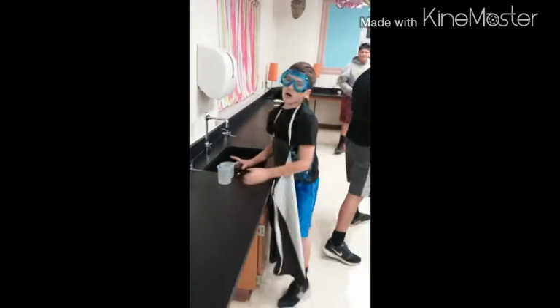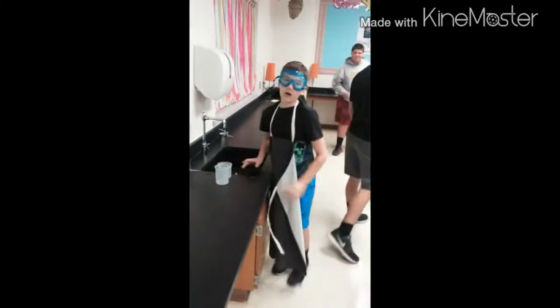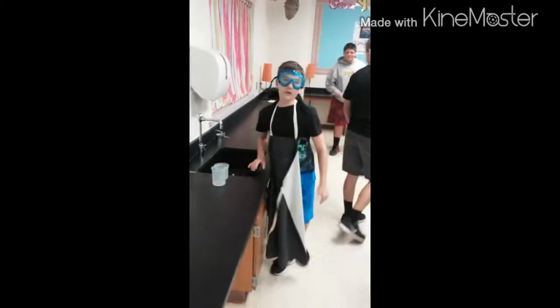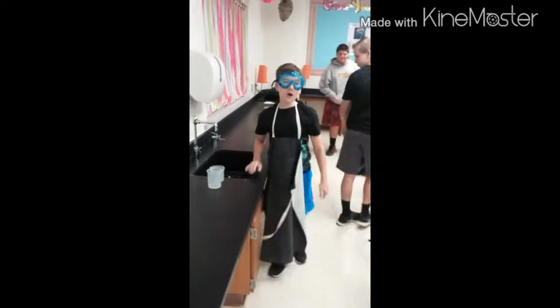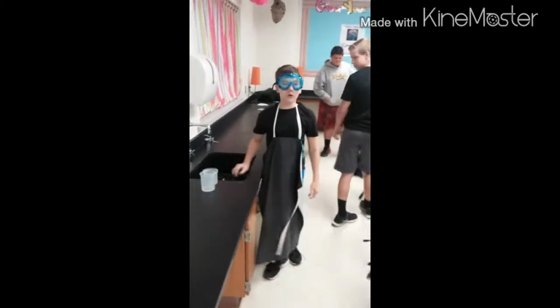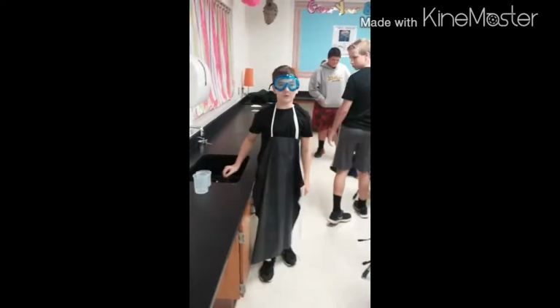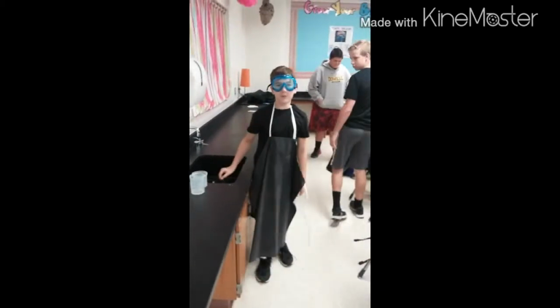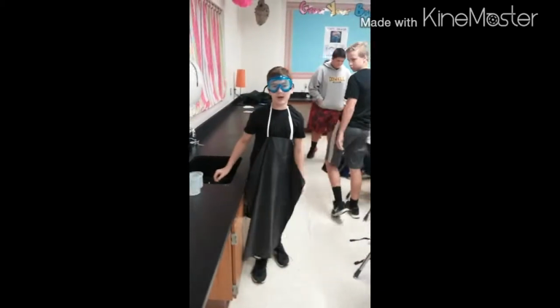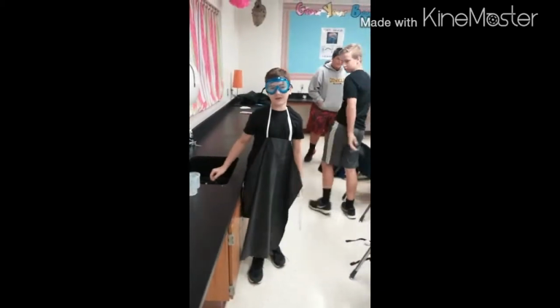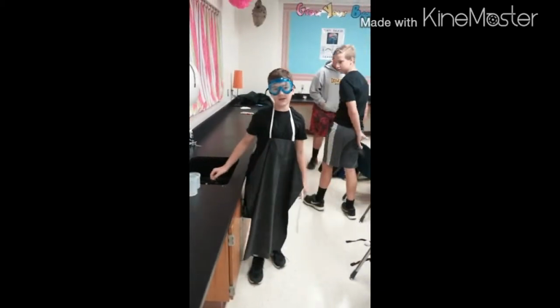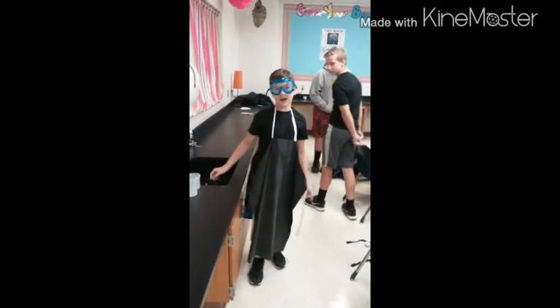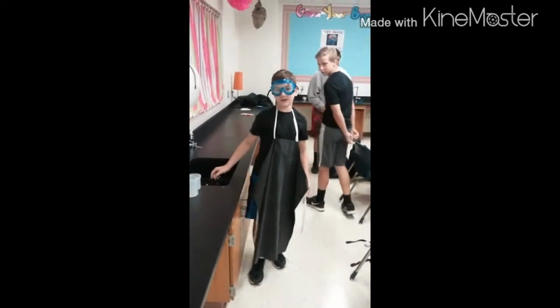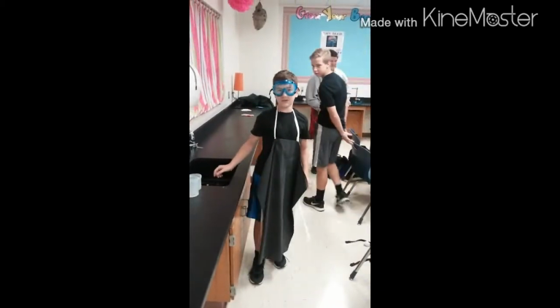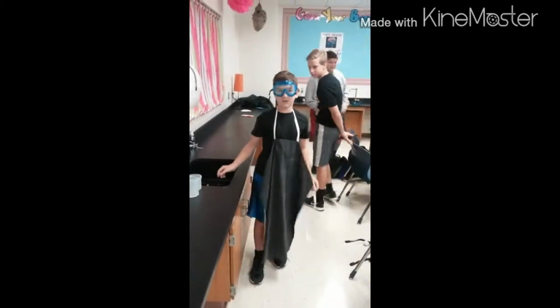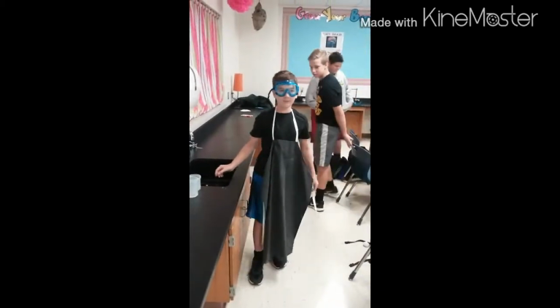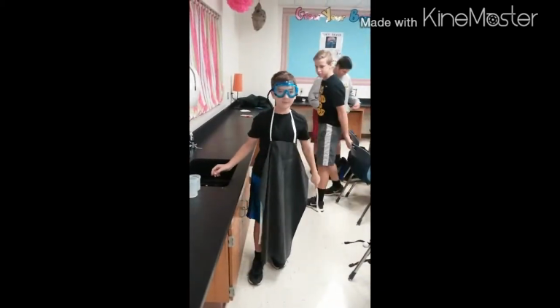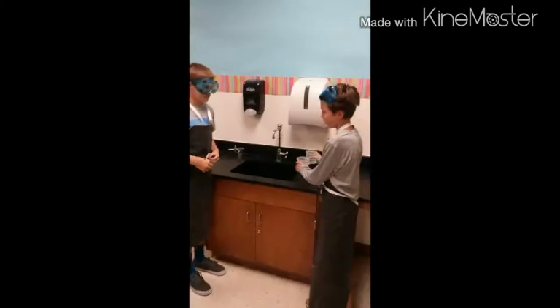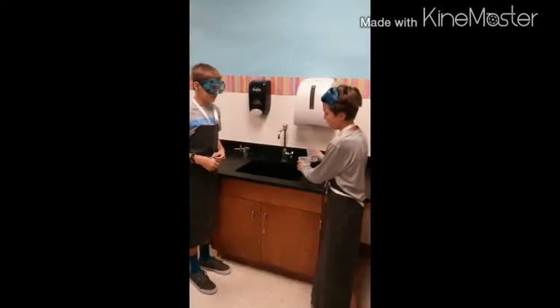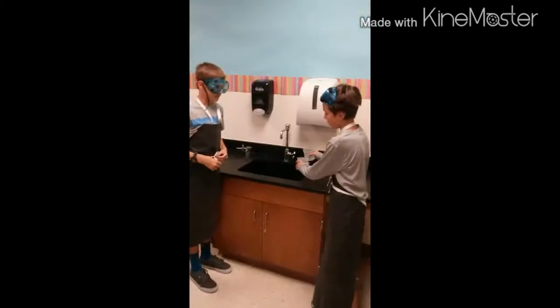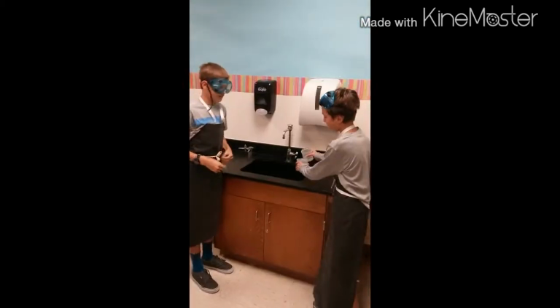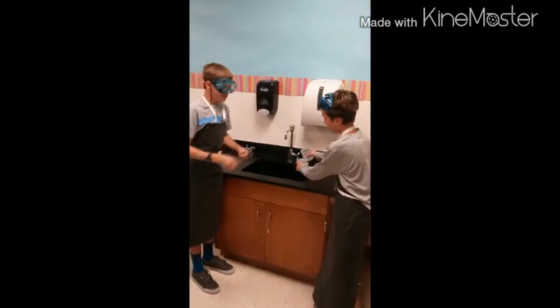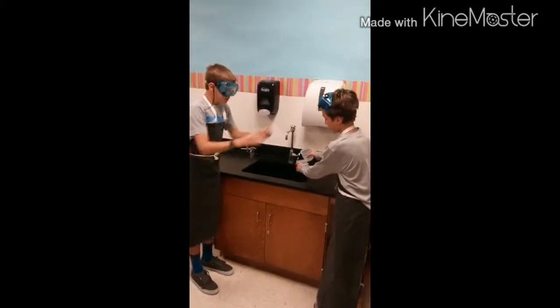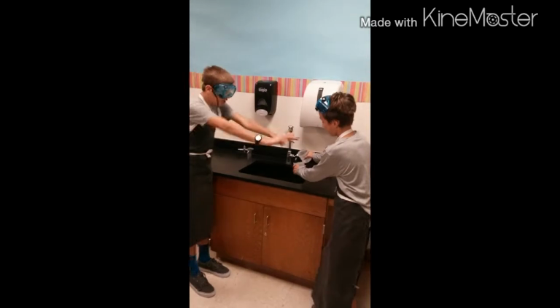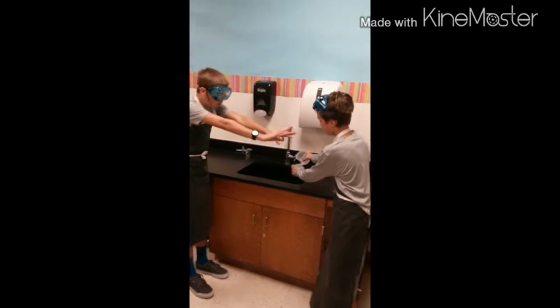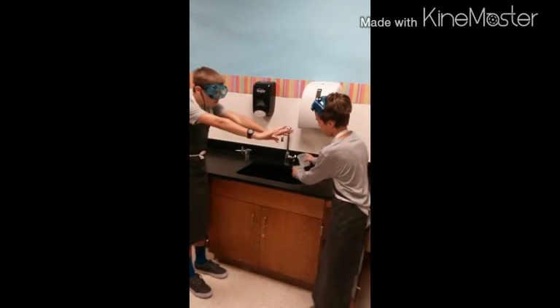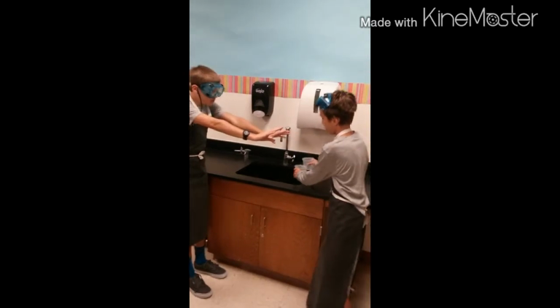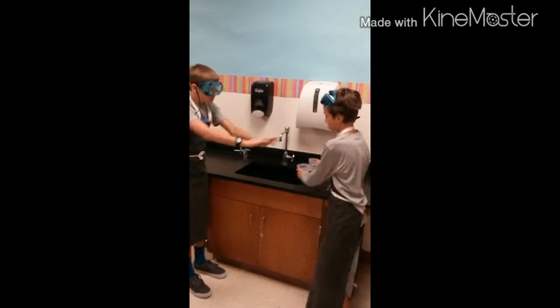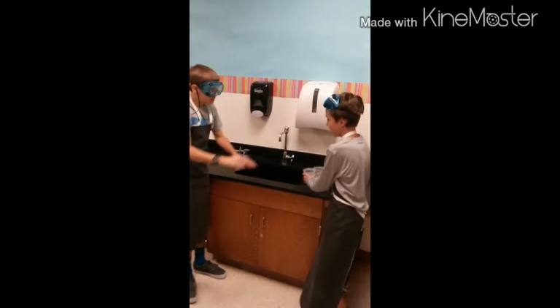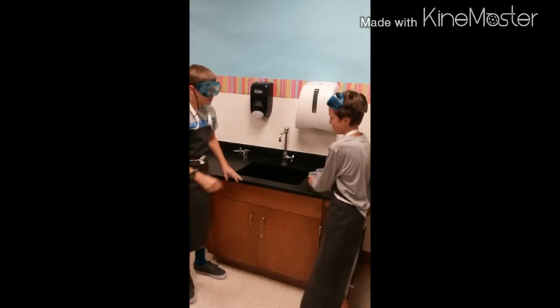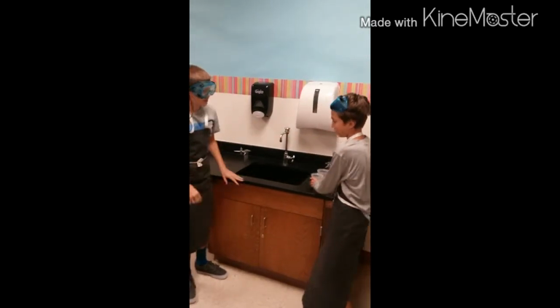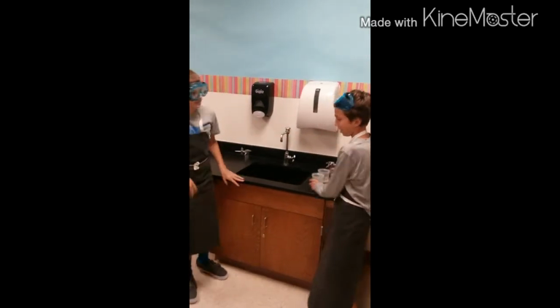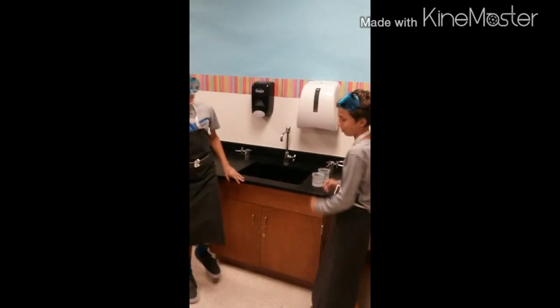No more play in the science room. First slide before it goes down the drain.